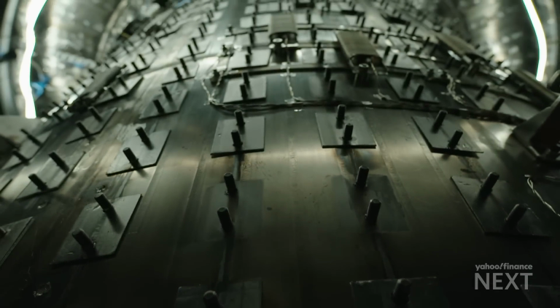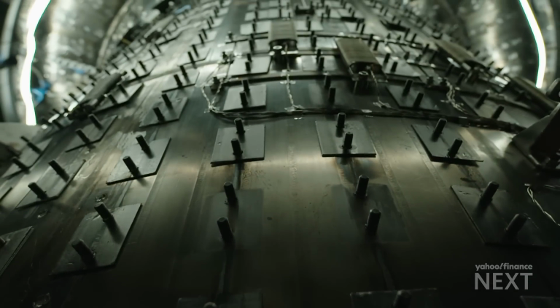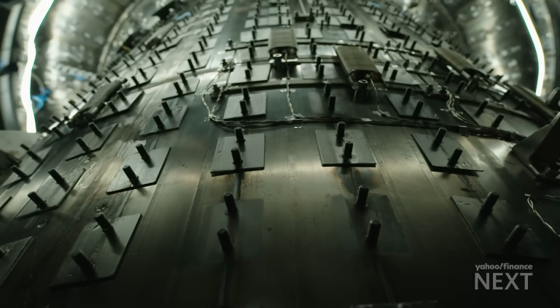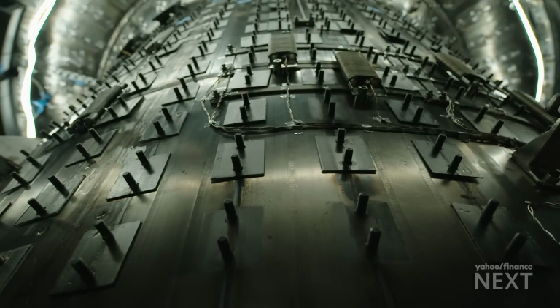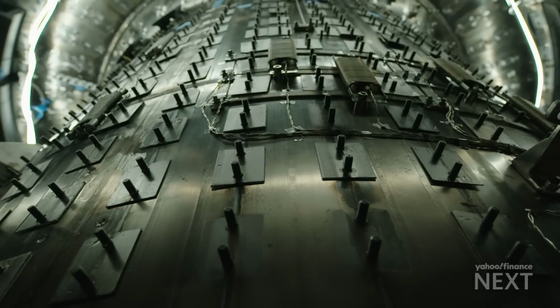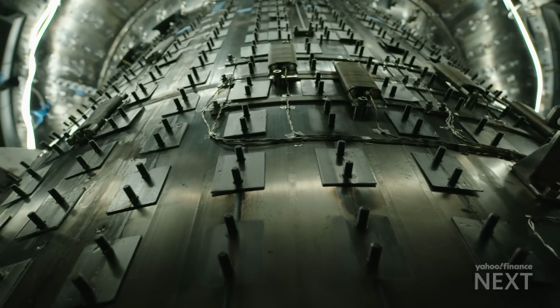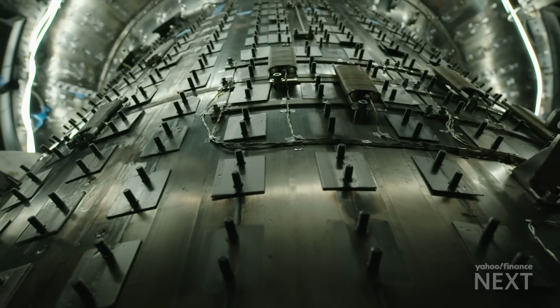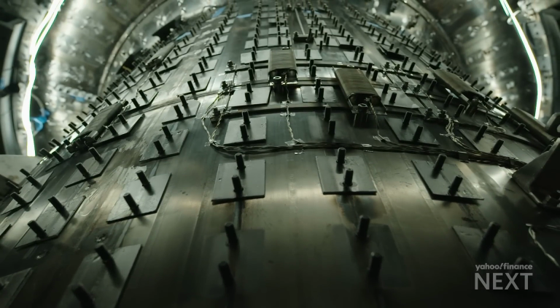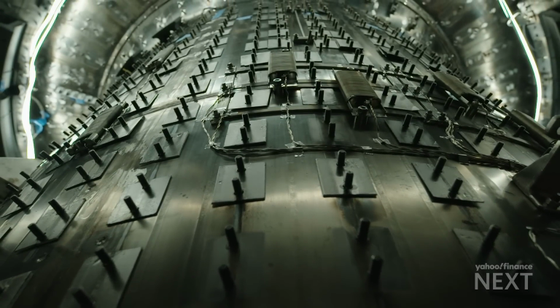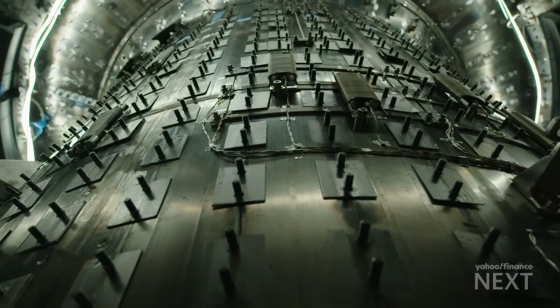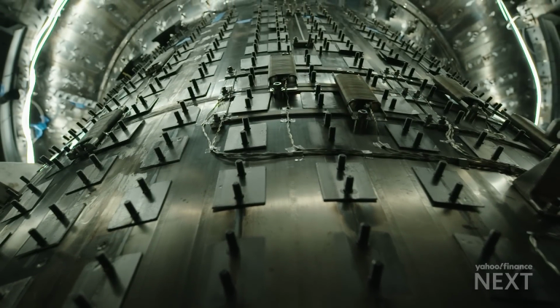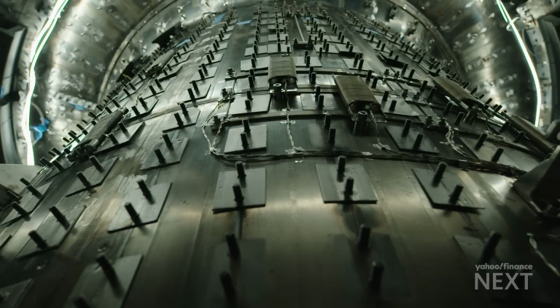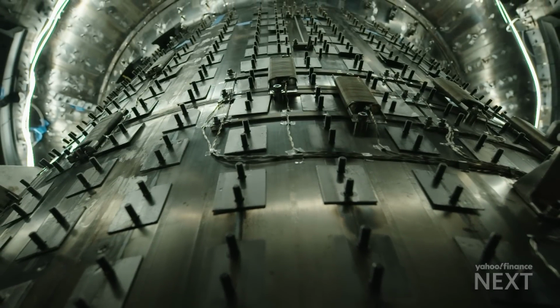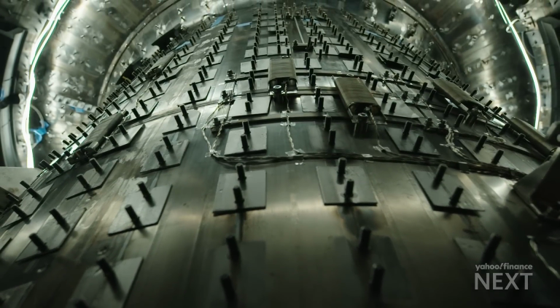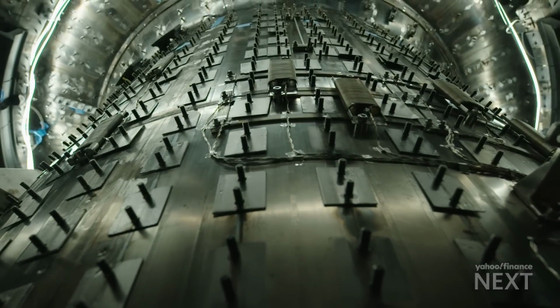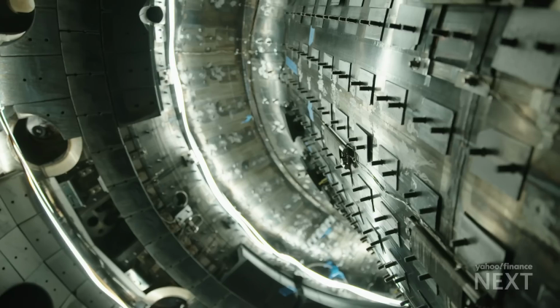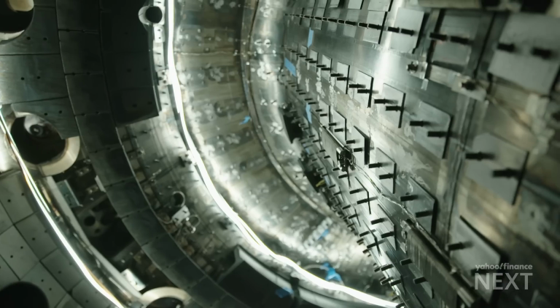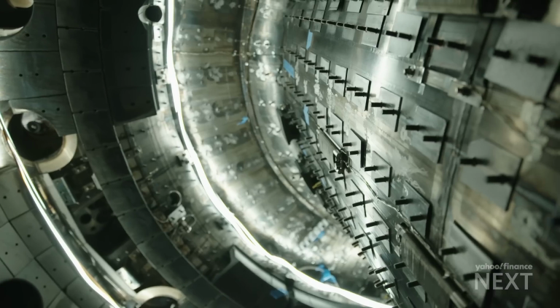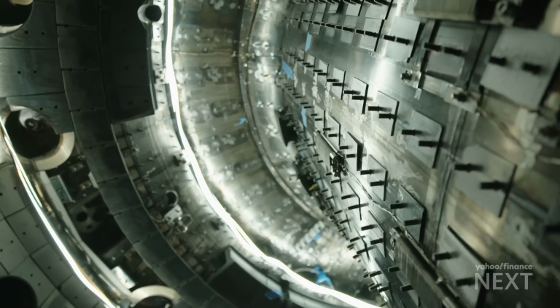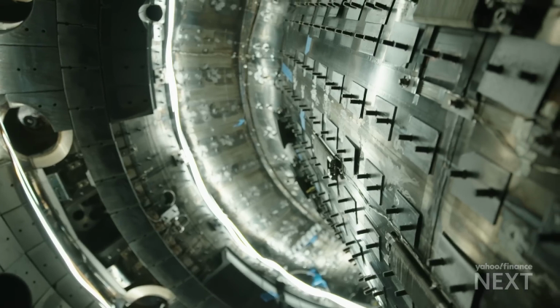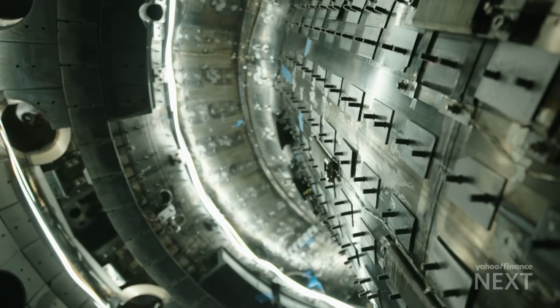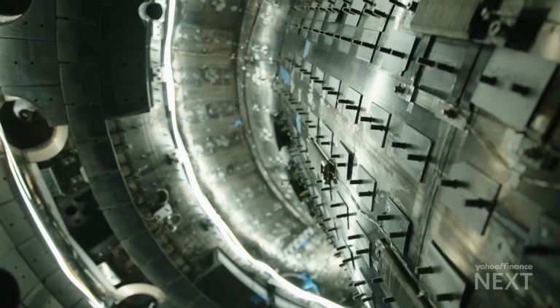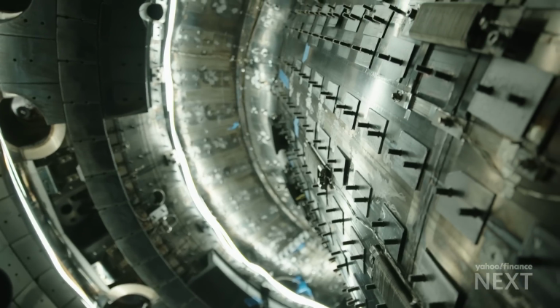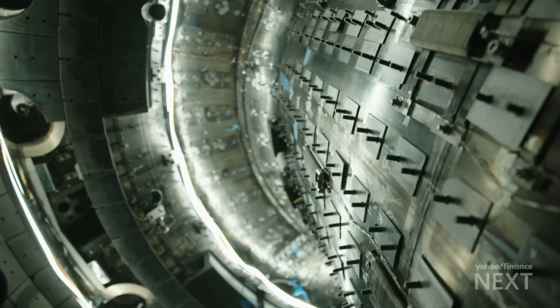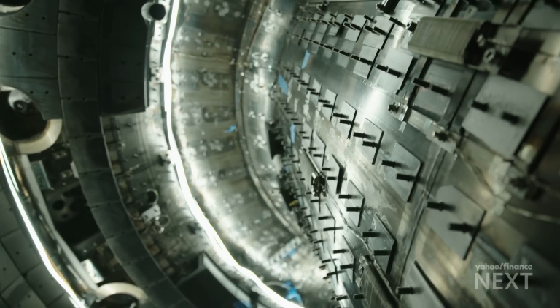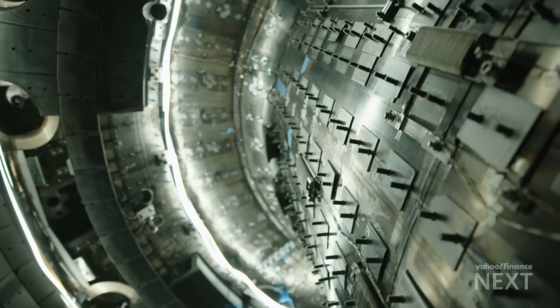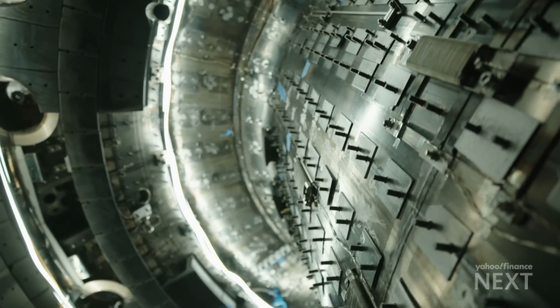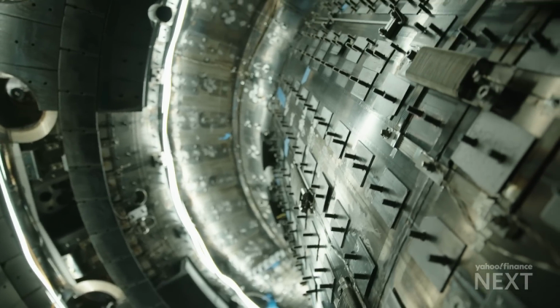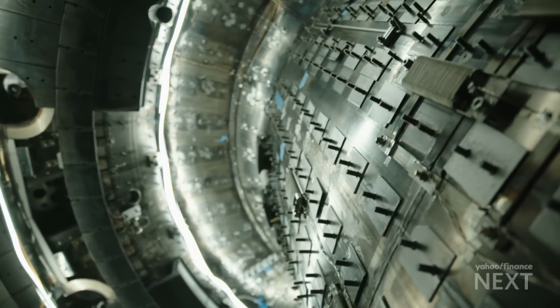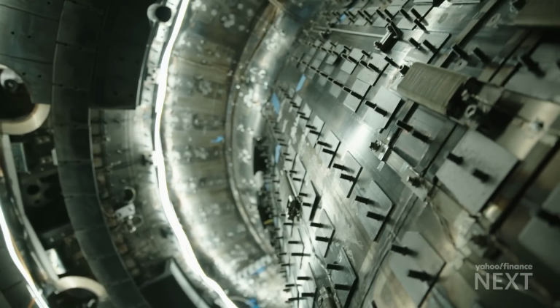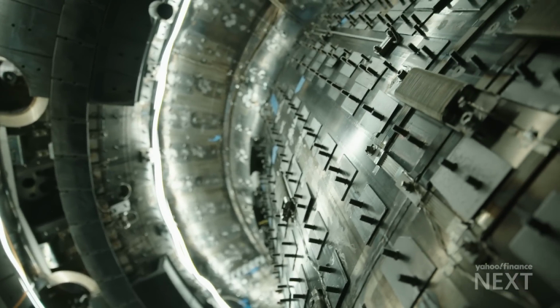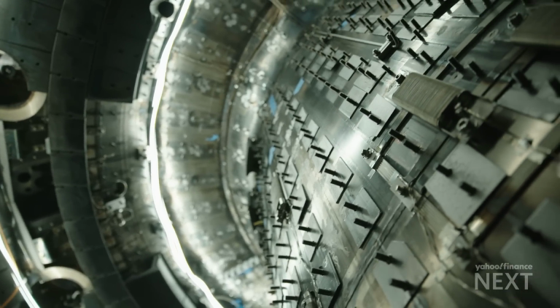When this machine gets turned on, it'll be one of the hottest points in the solar system, if not the hottest point. It's hotter than the core of the sun.